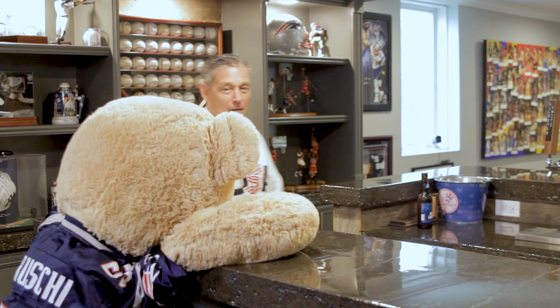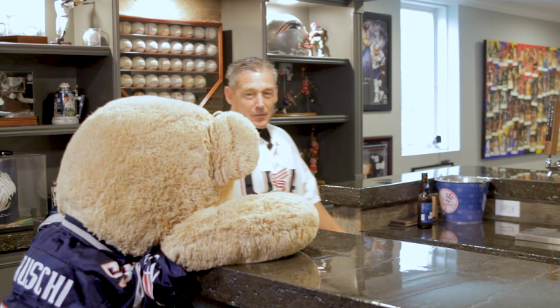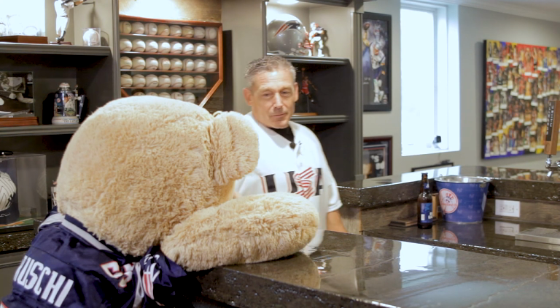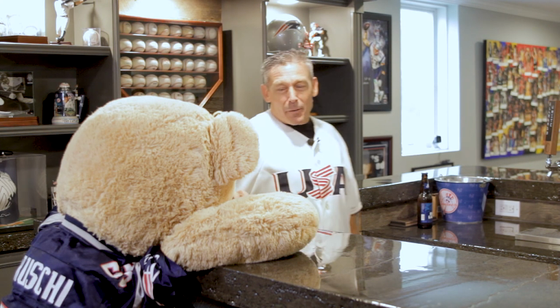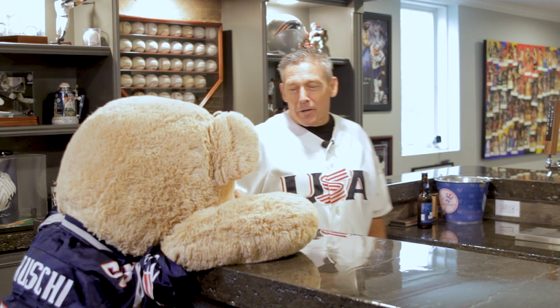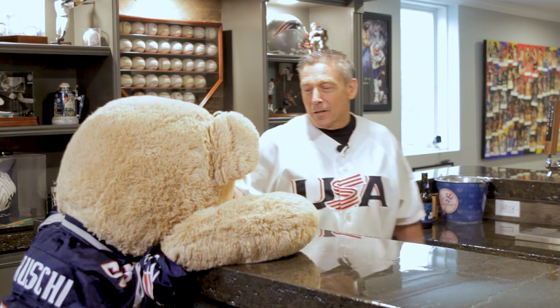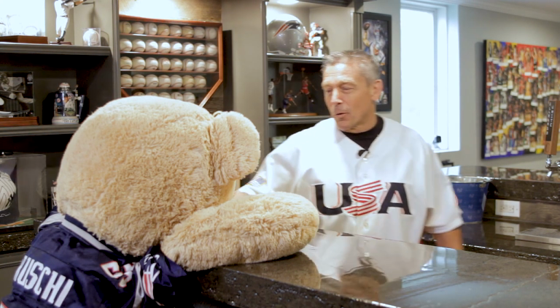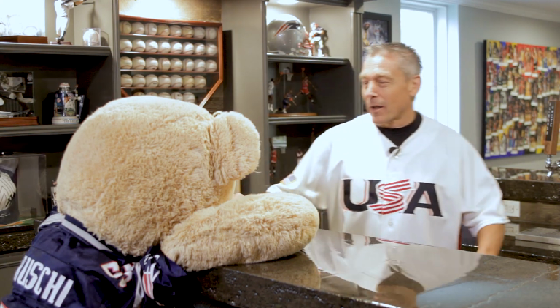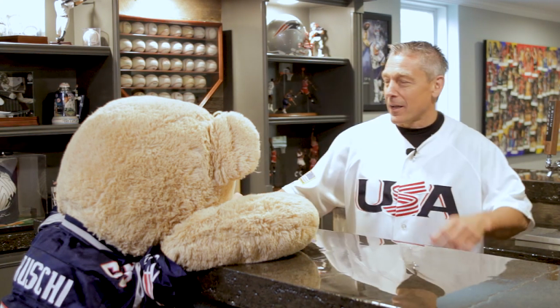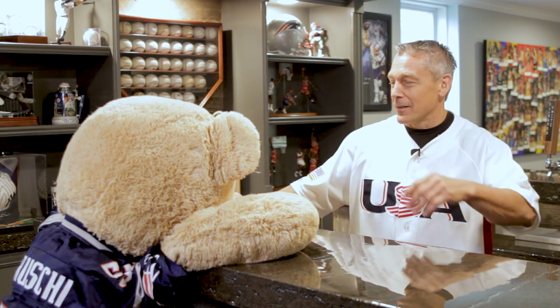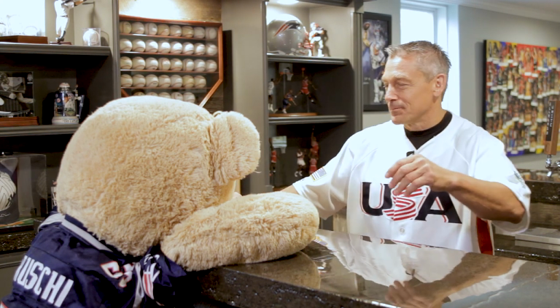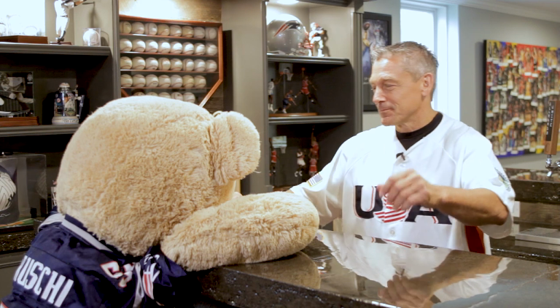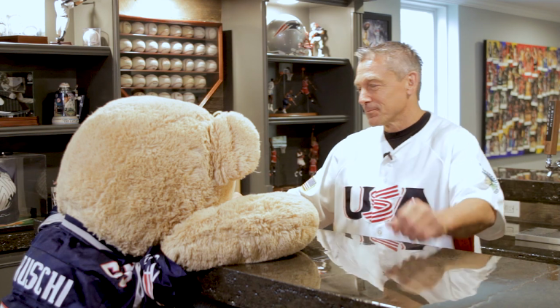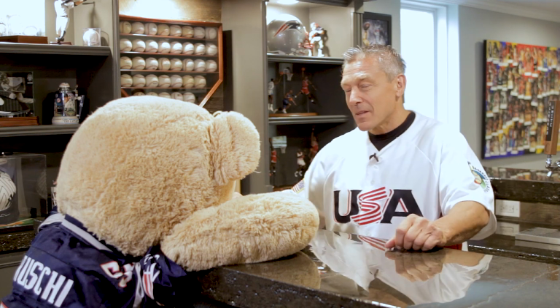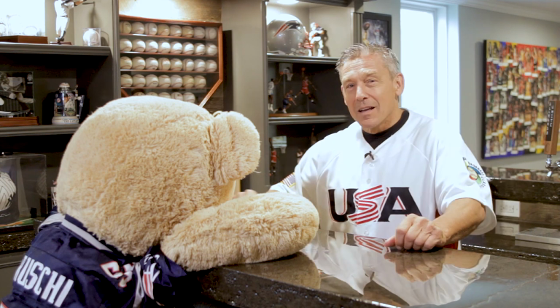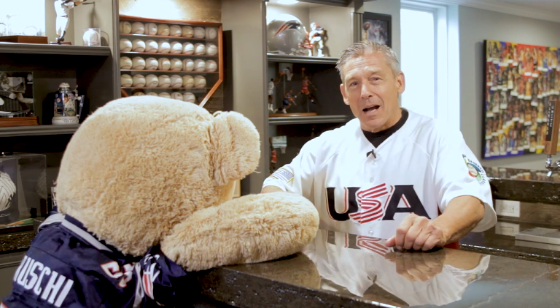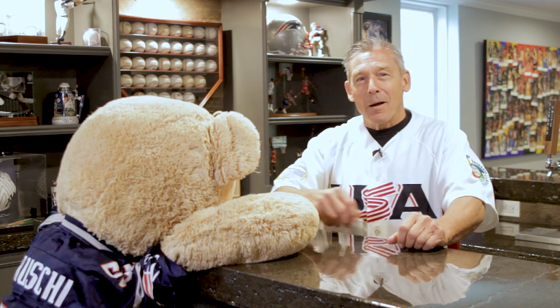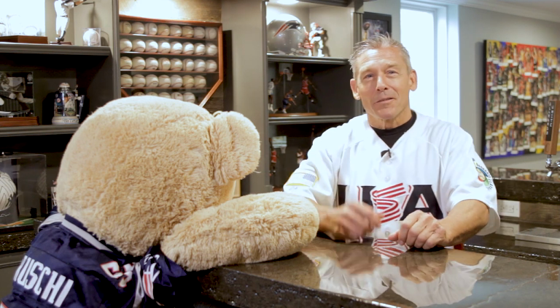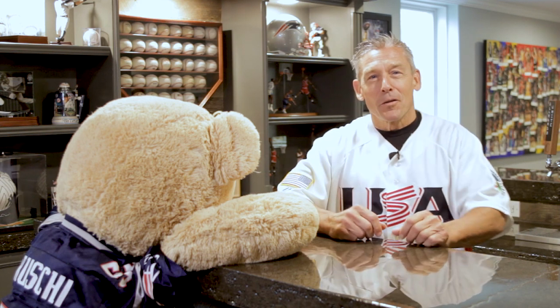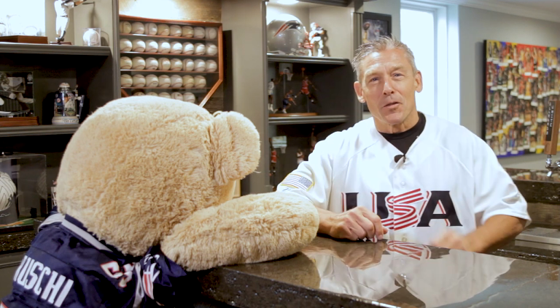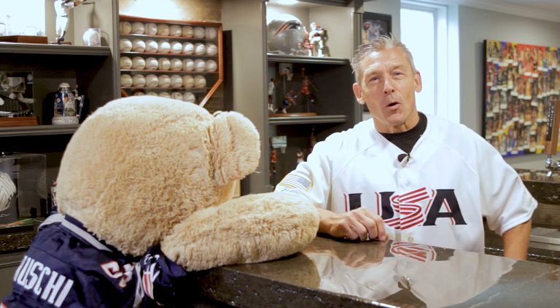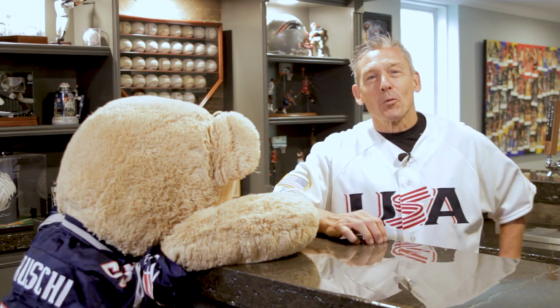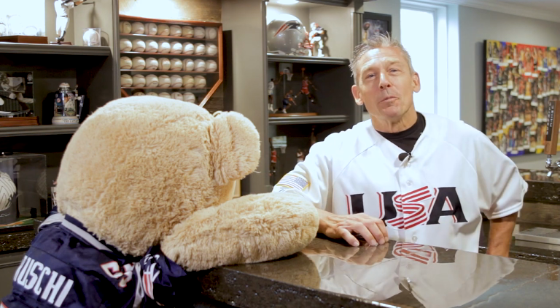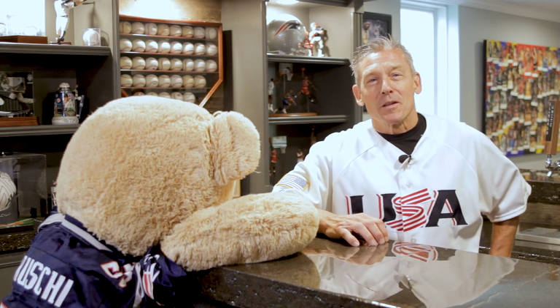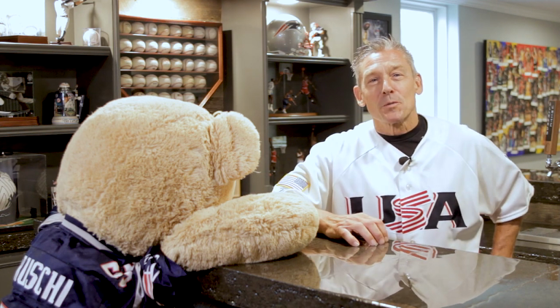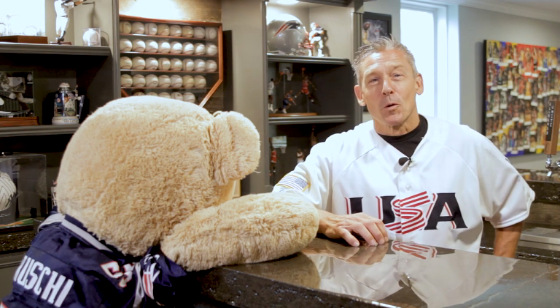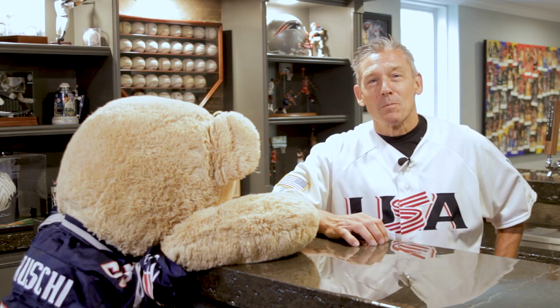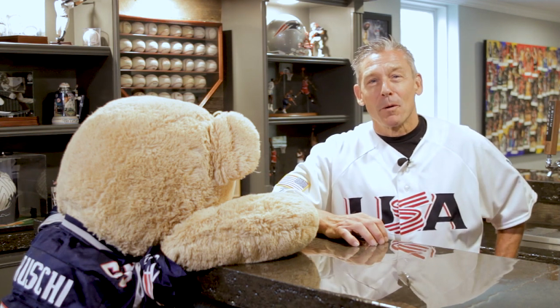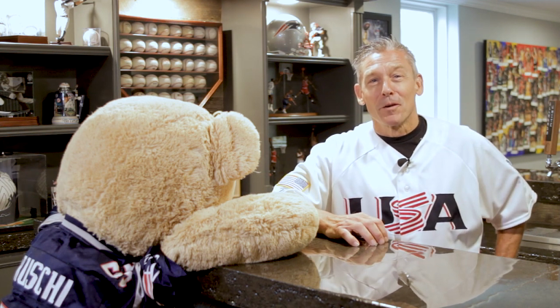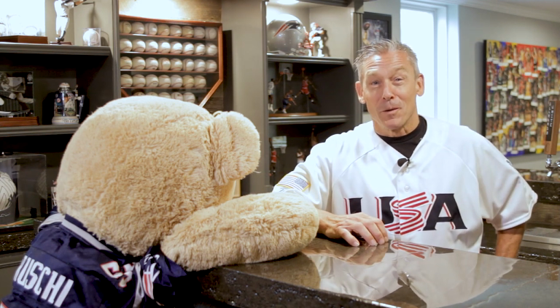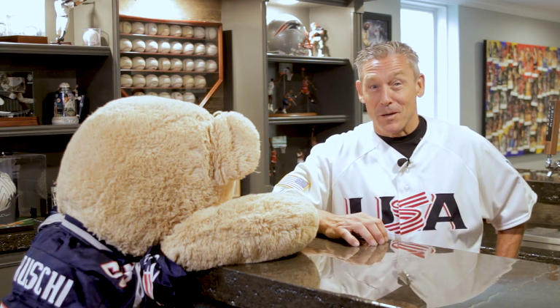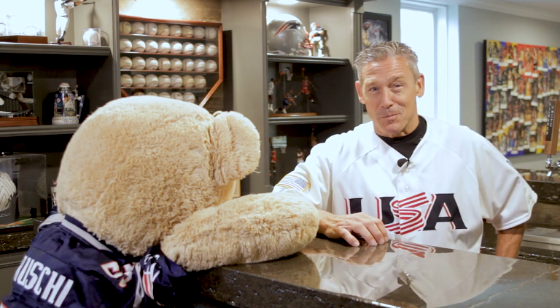Hey buddy, what can I get you? How about the ultimate sports memorabilia basement?